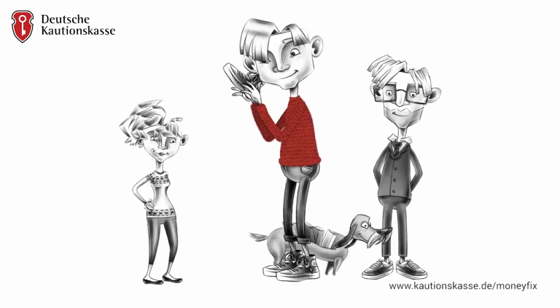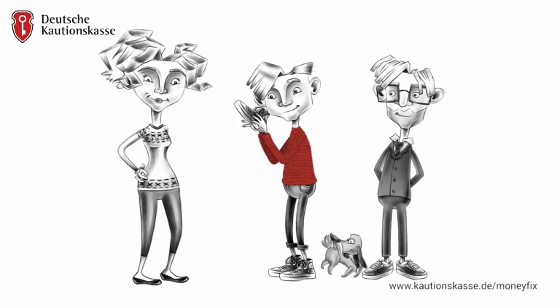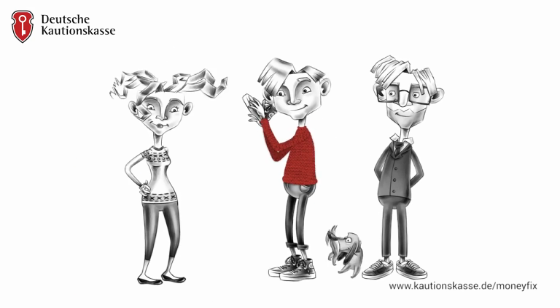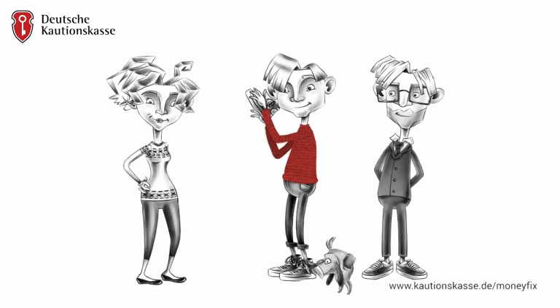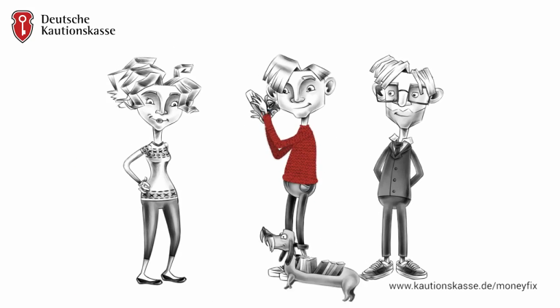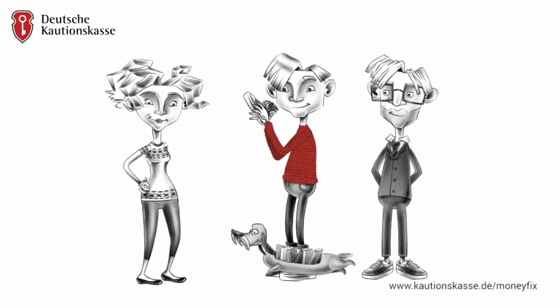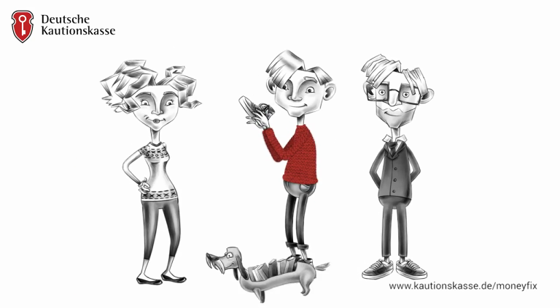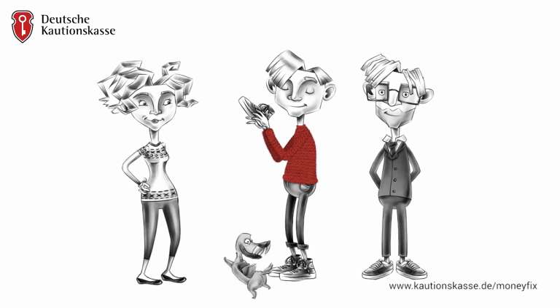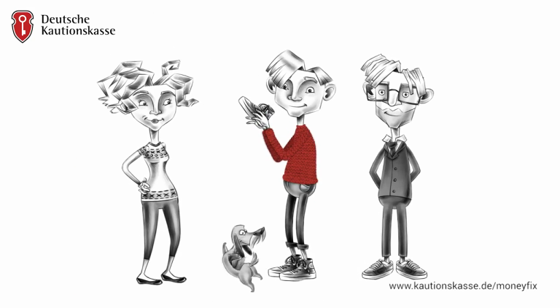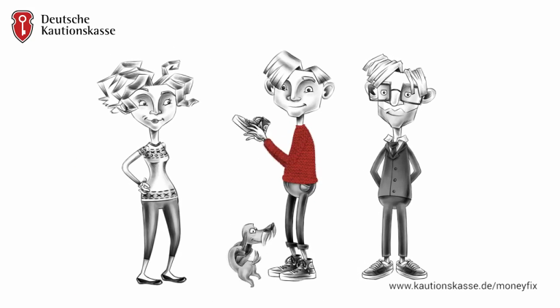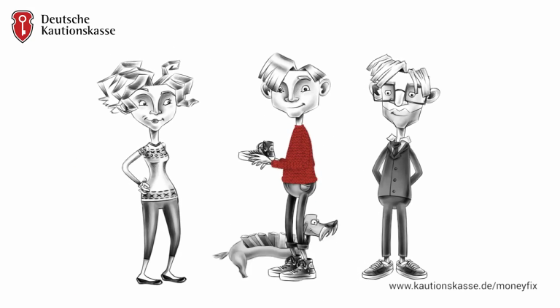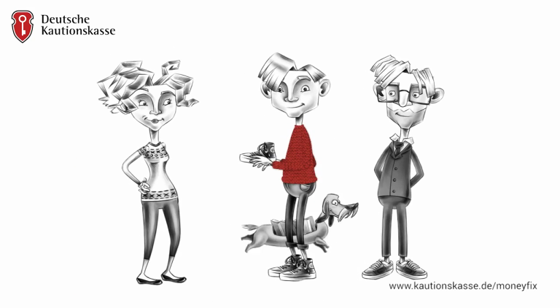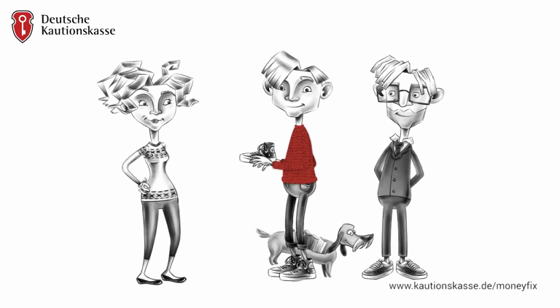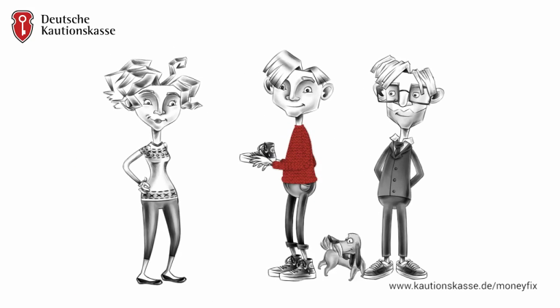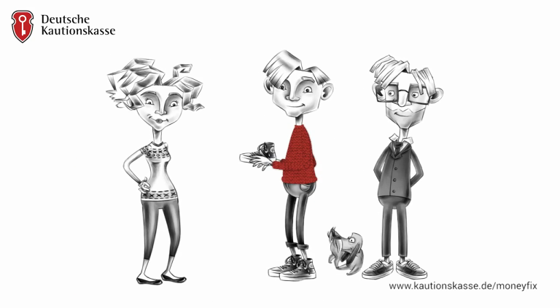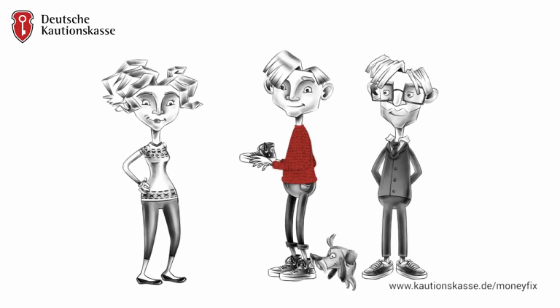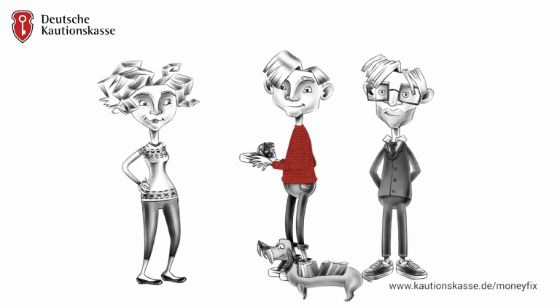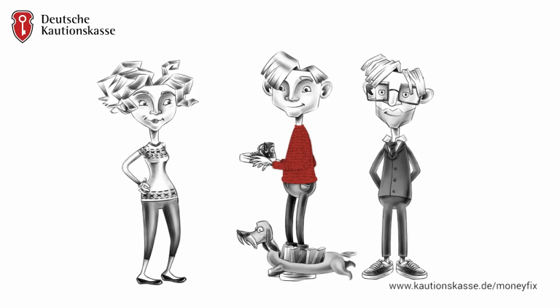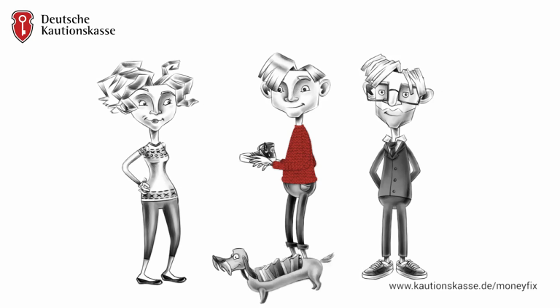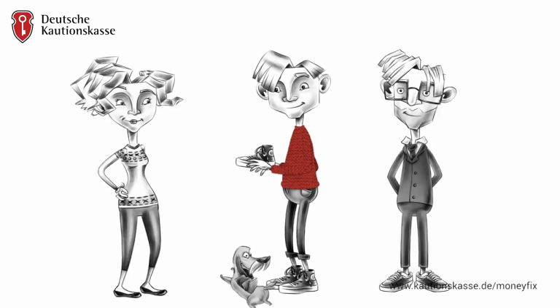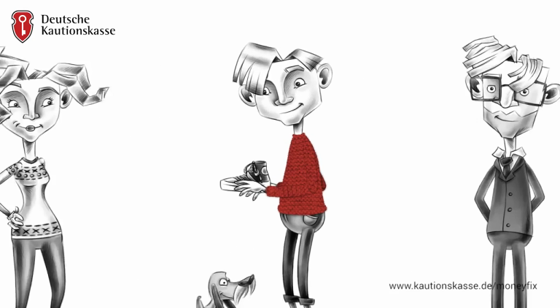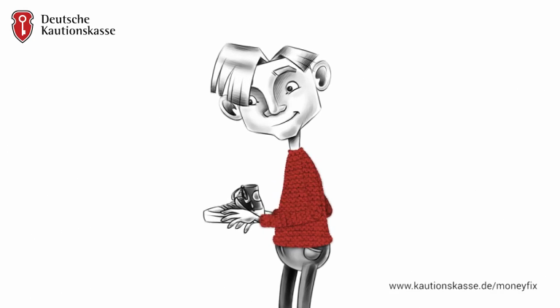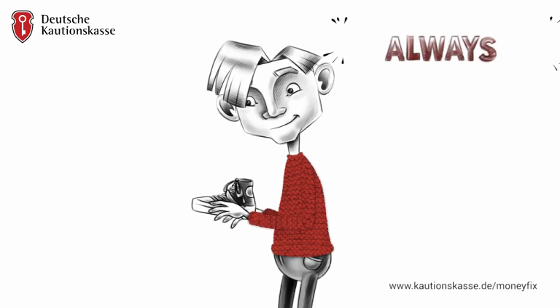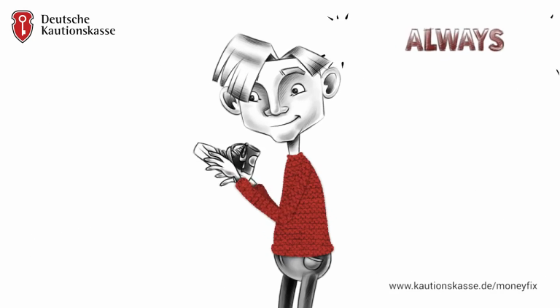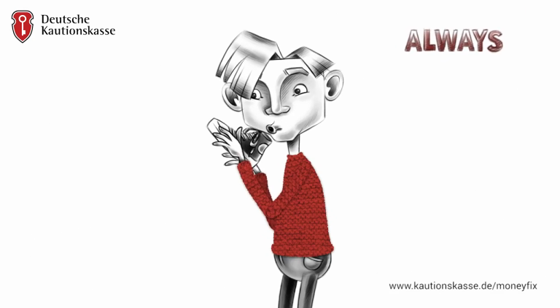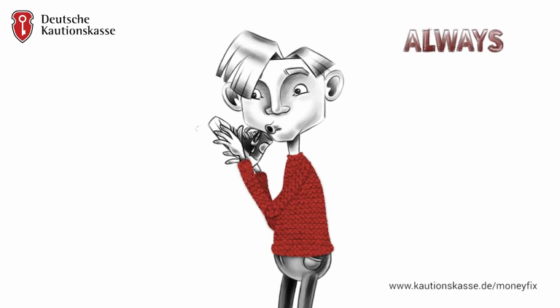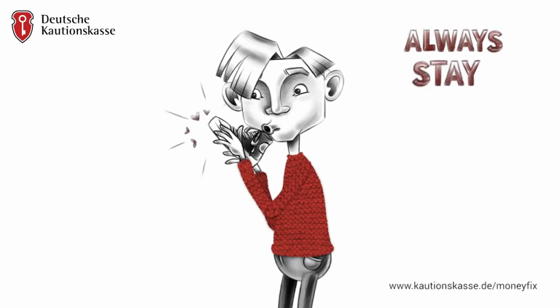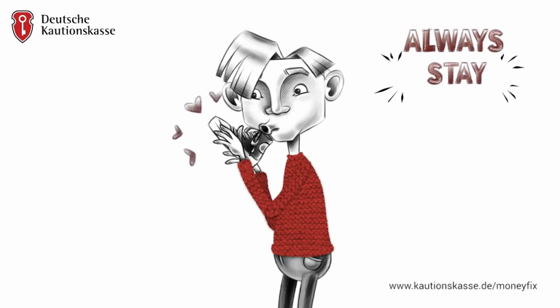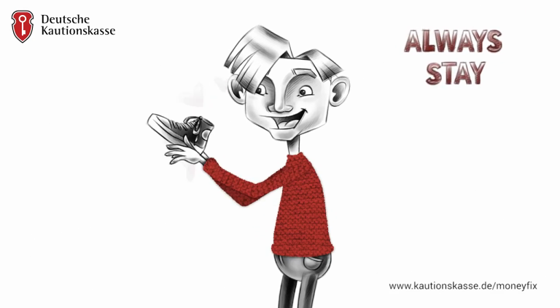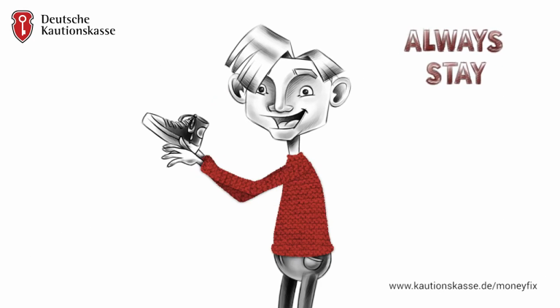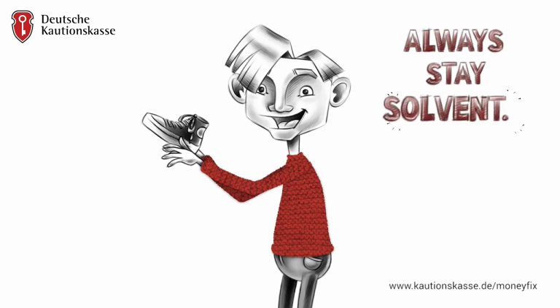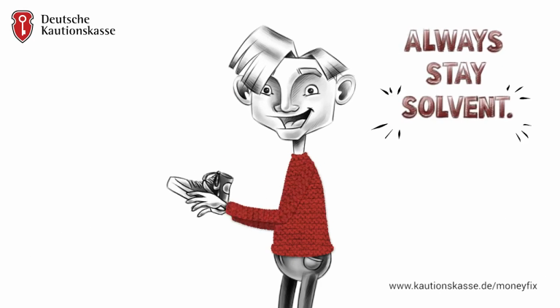Your Deutsche Kalchonskasse. Always stay solvent.